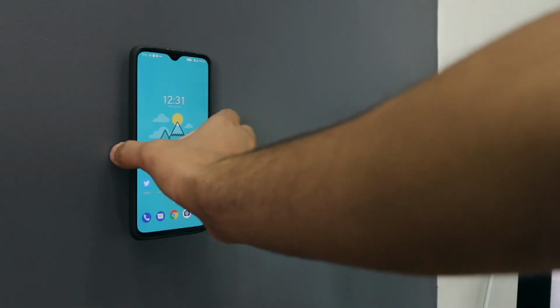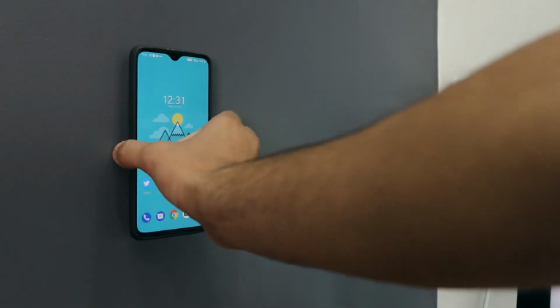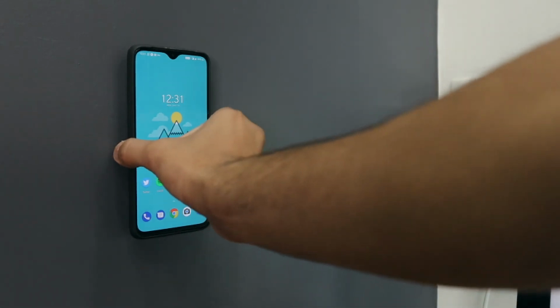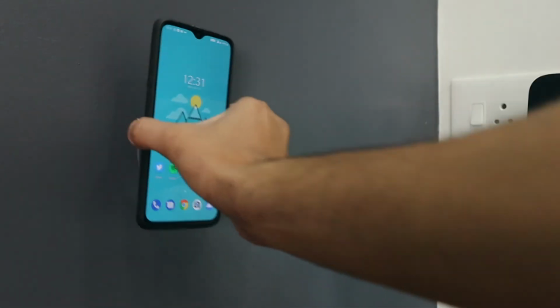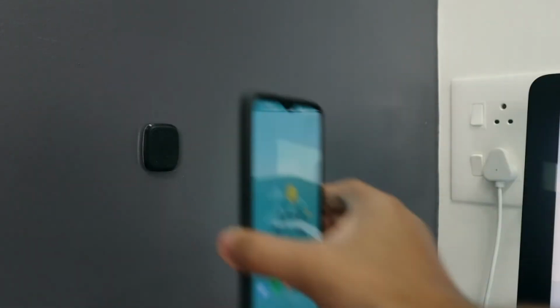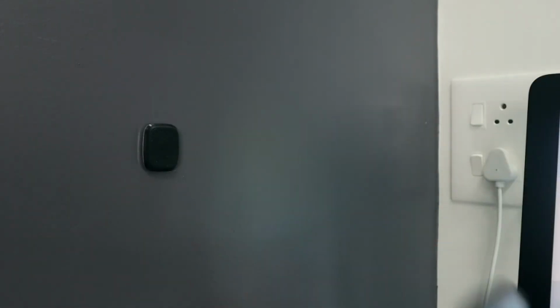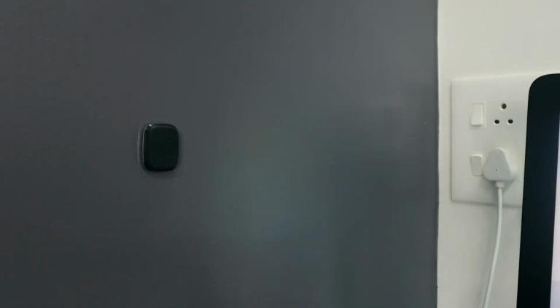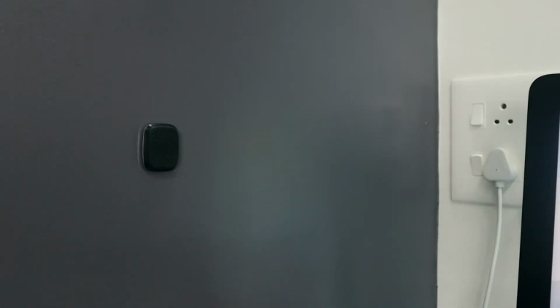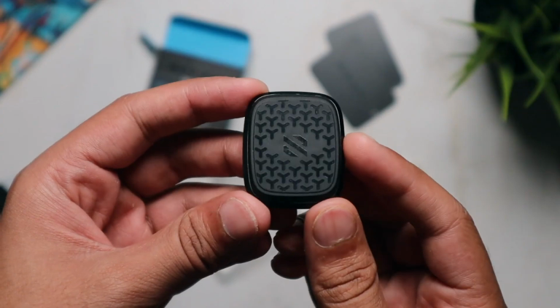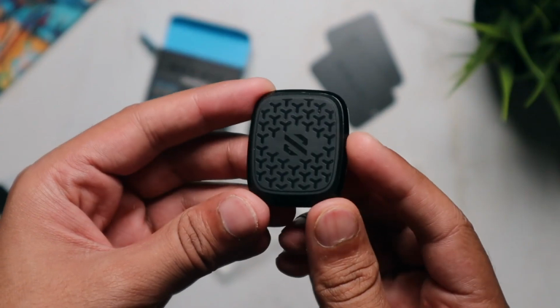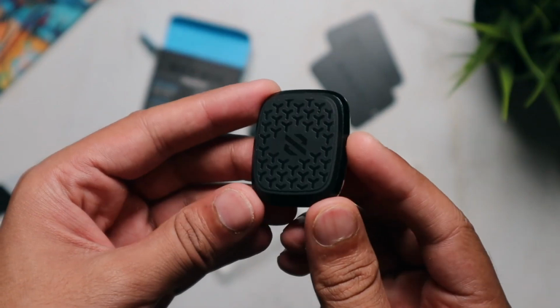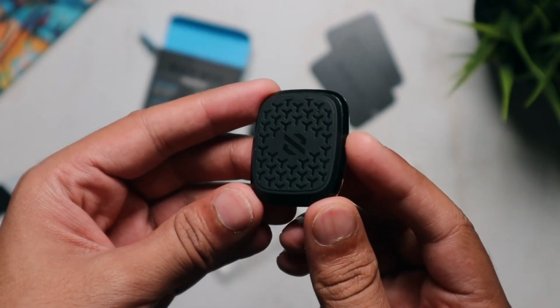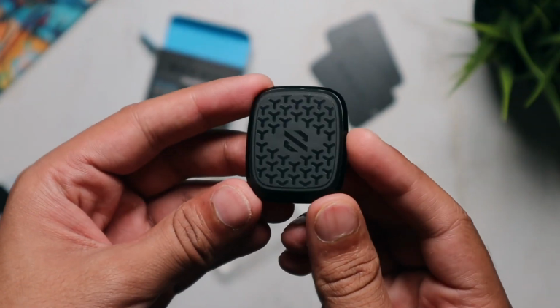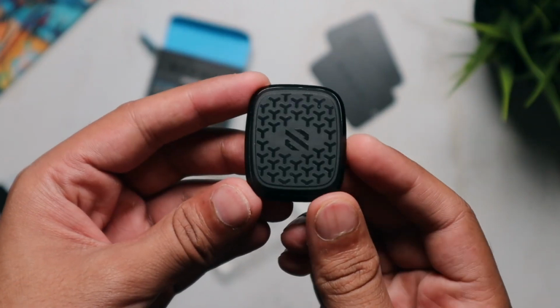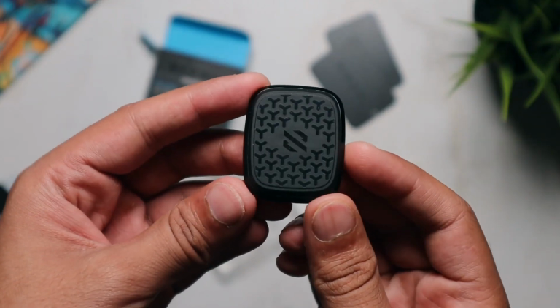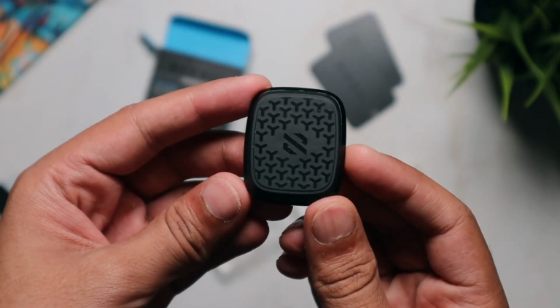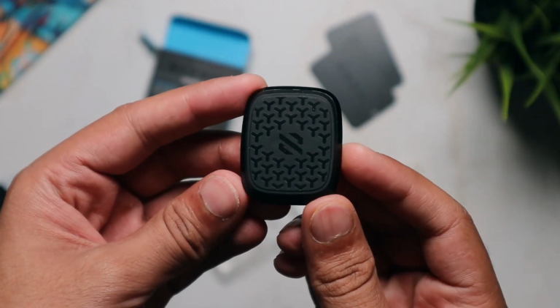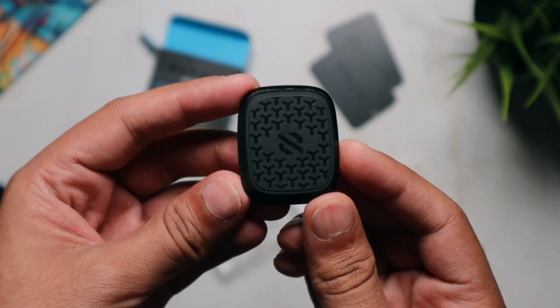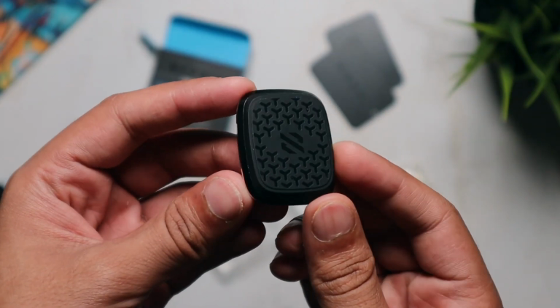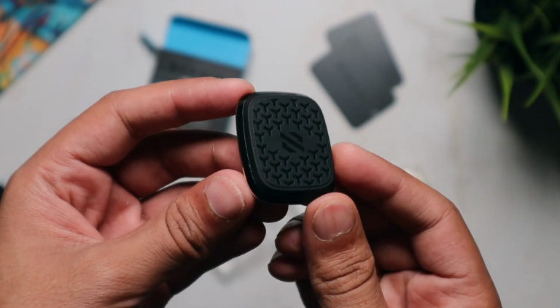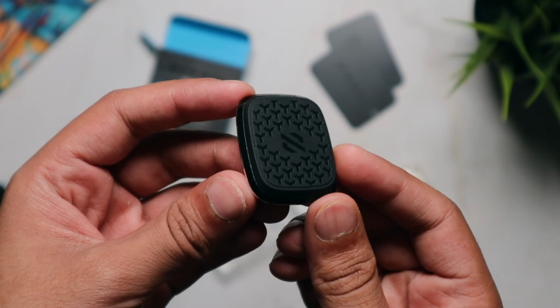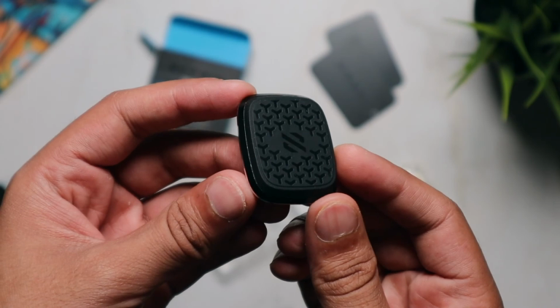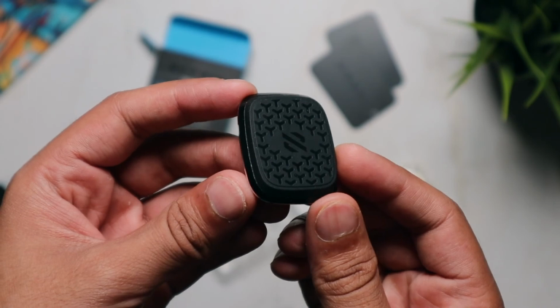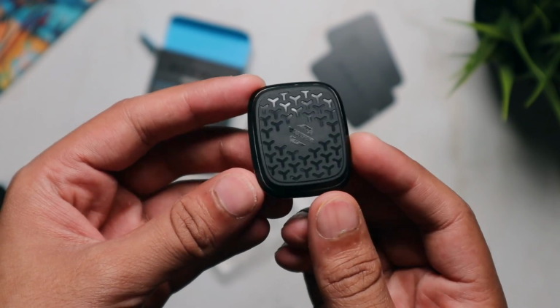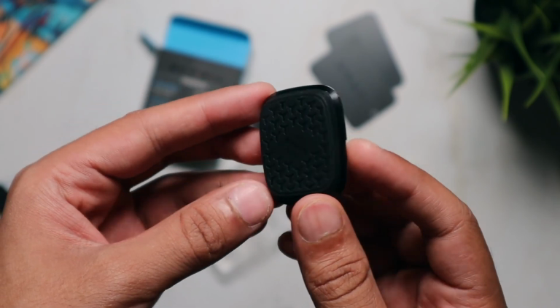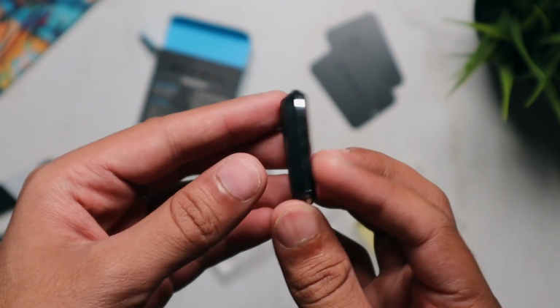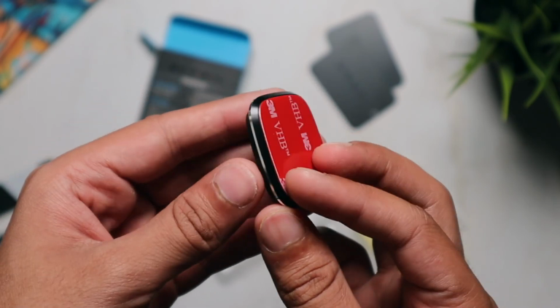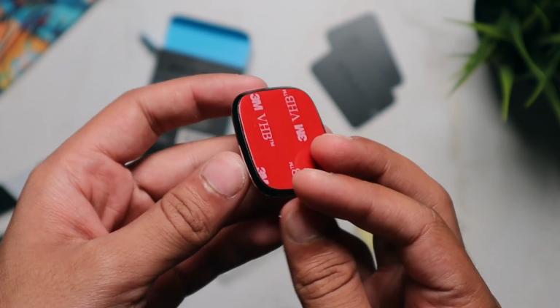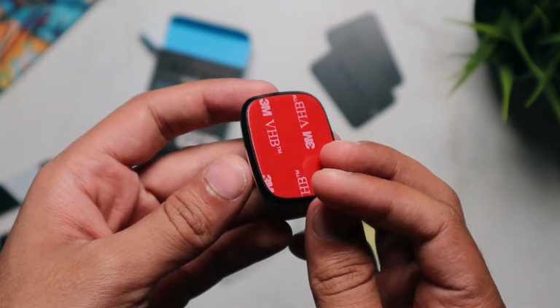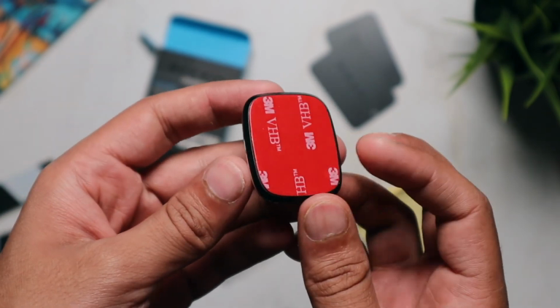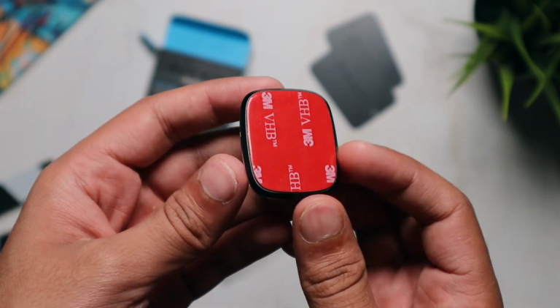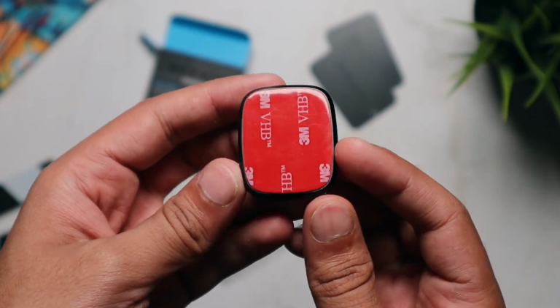So anyway, this is how the StickOn Magnetic Mobile Holder works. Thank you so much for watching and have a great day.